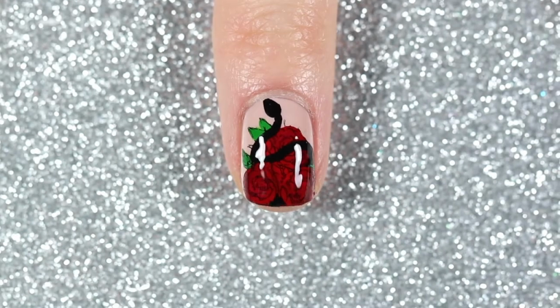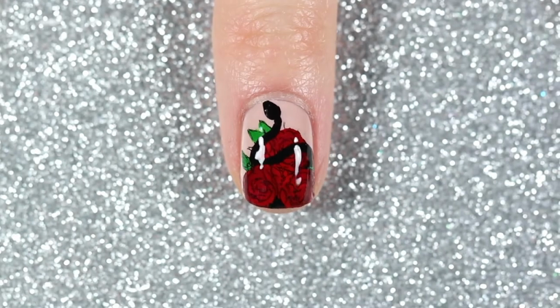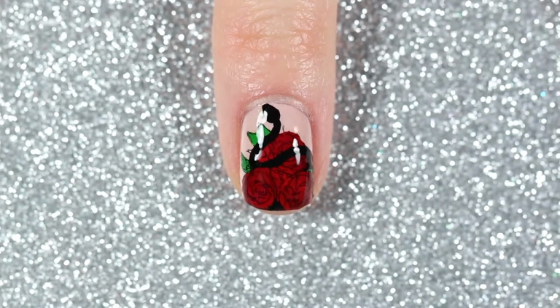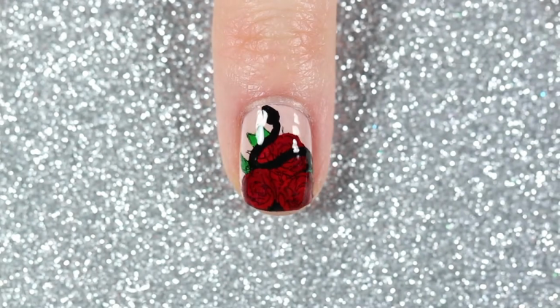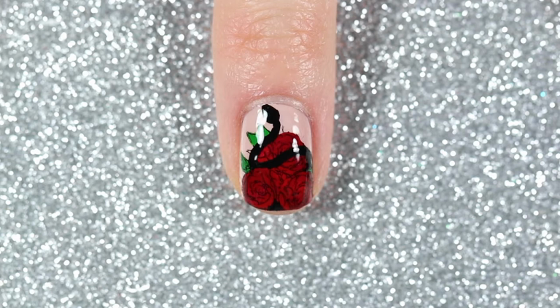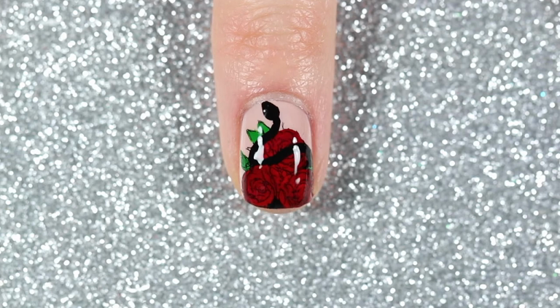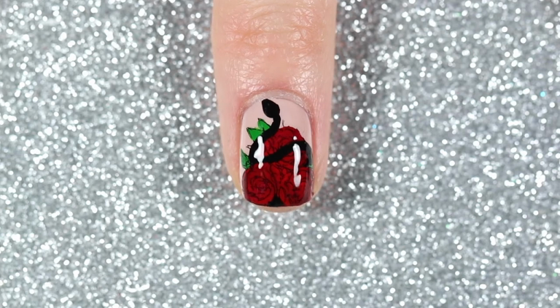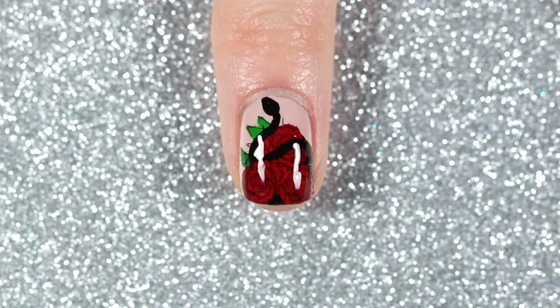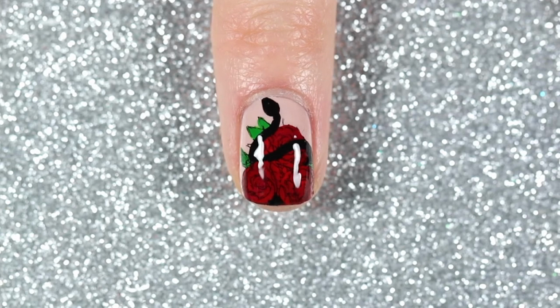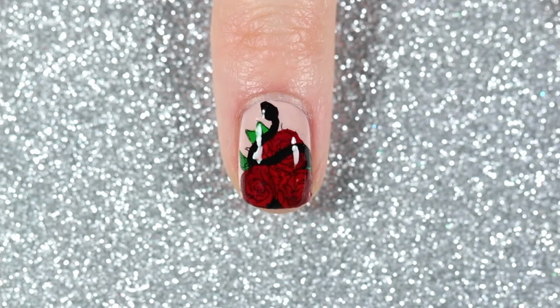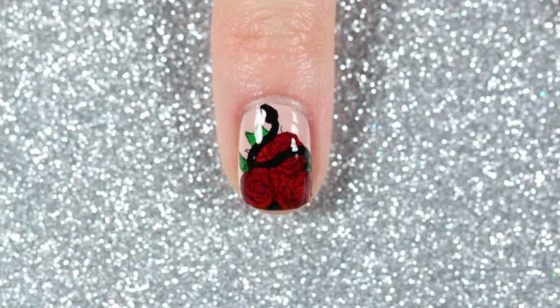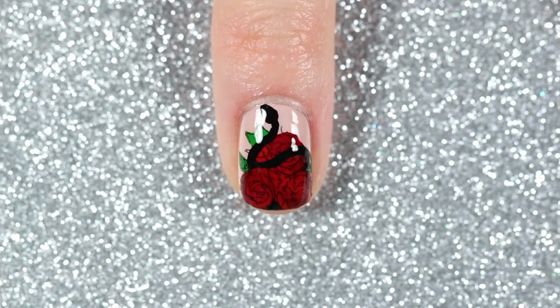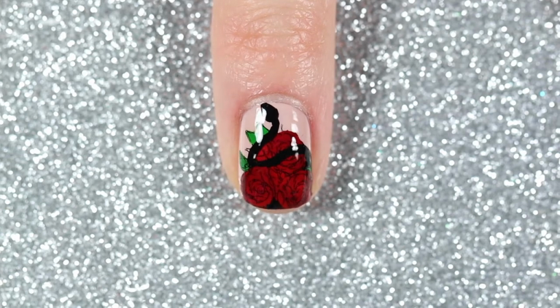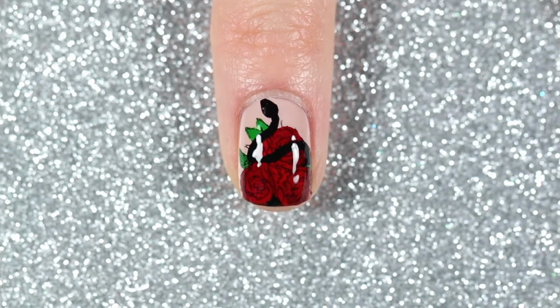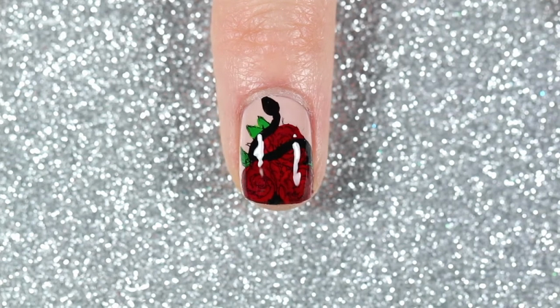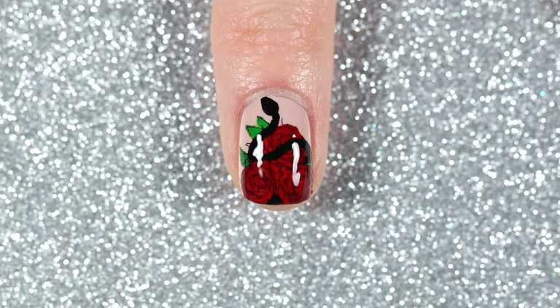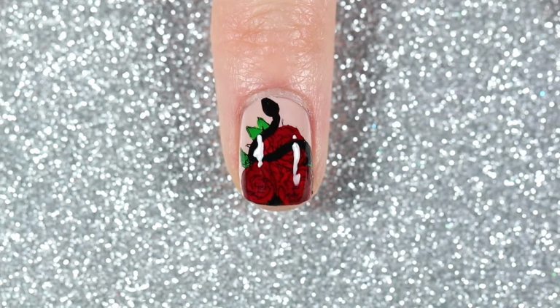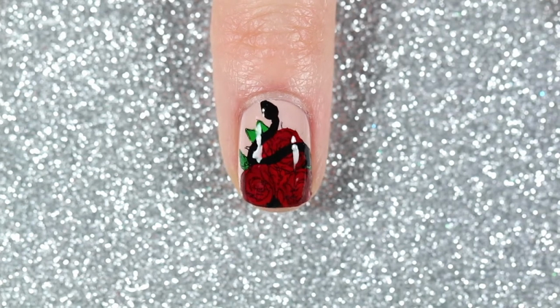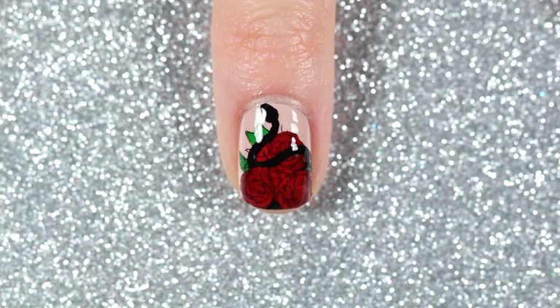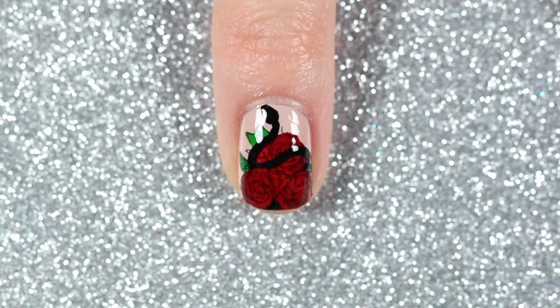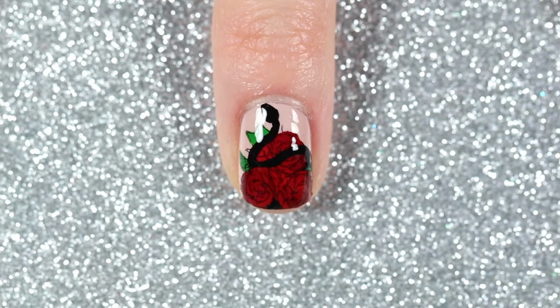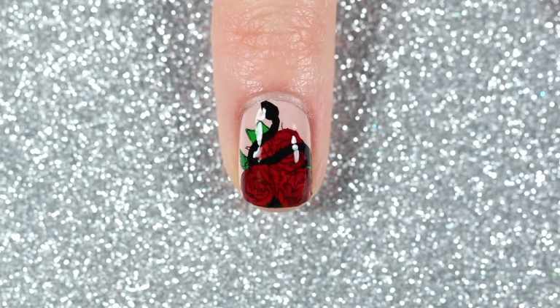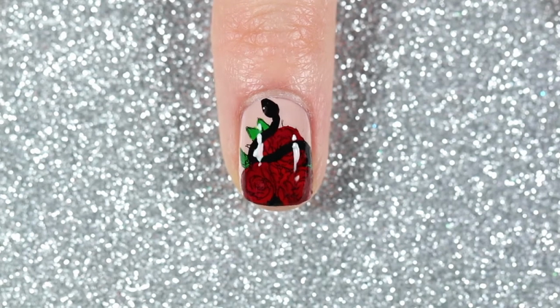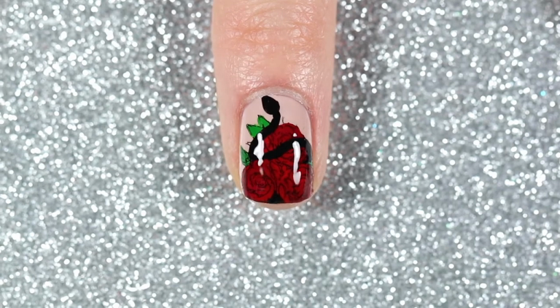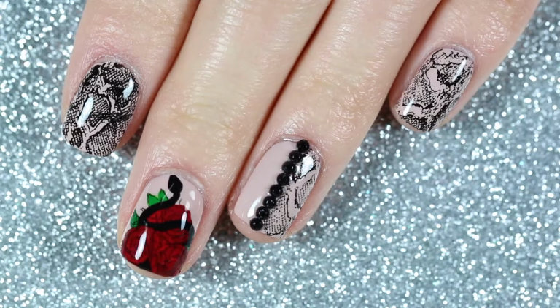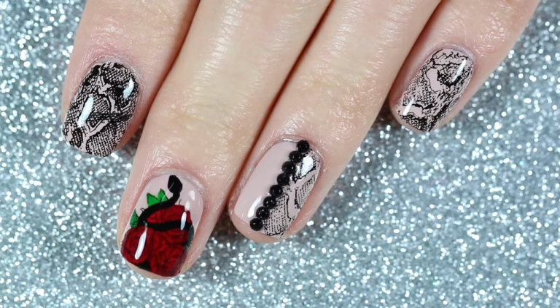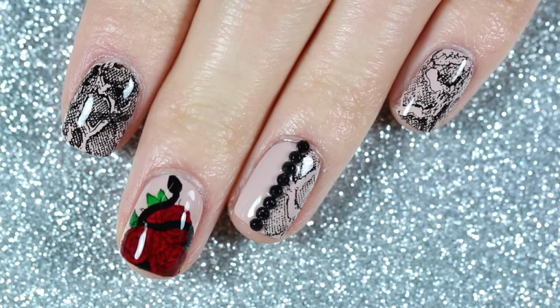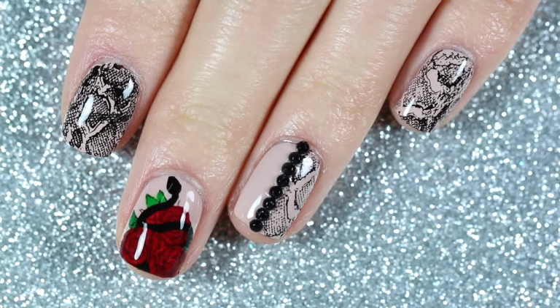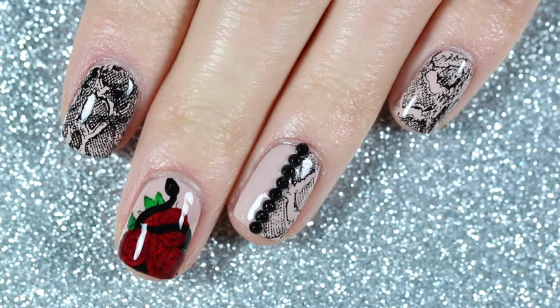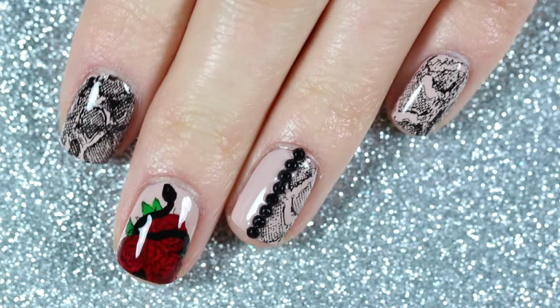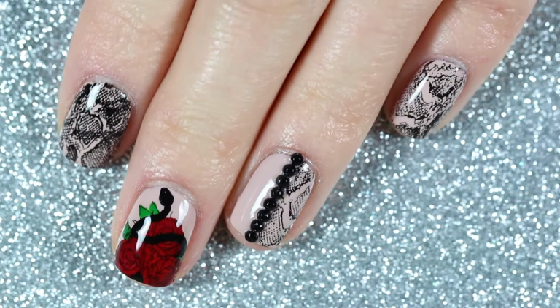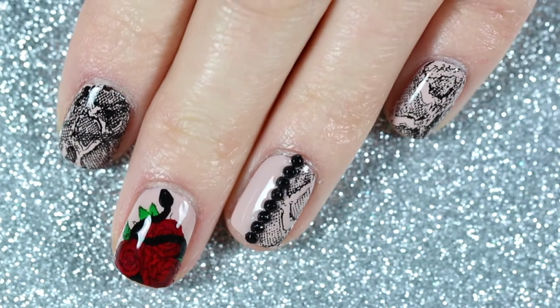So here is the first snake design, and here's what it looks like with the other nails.